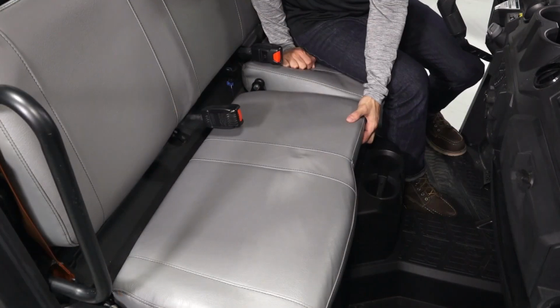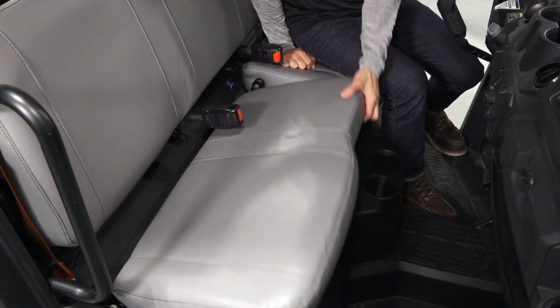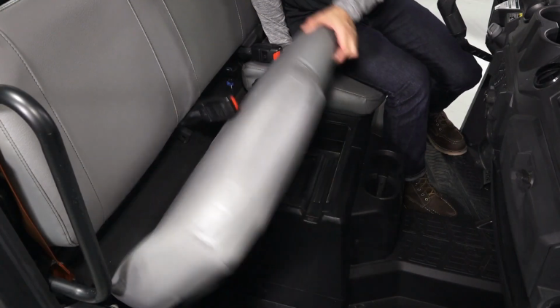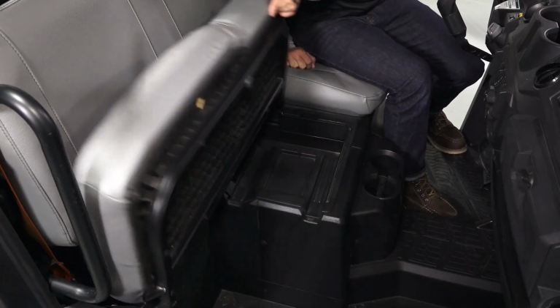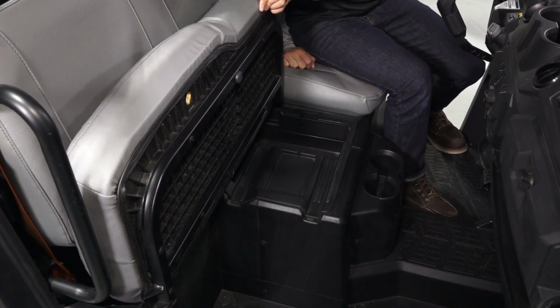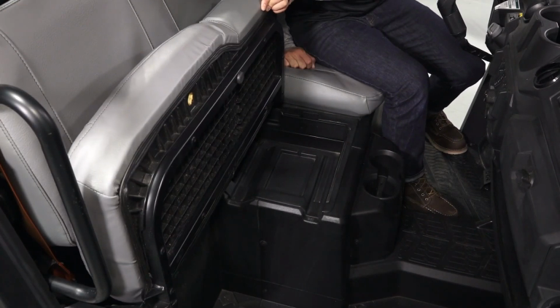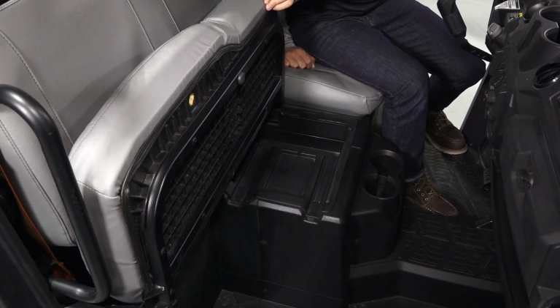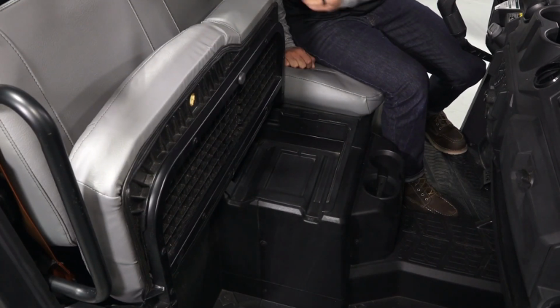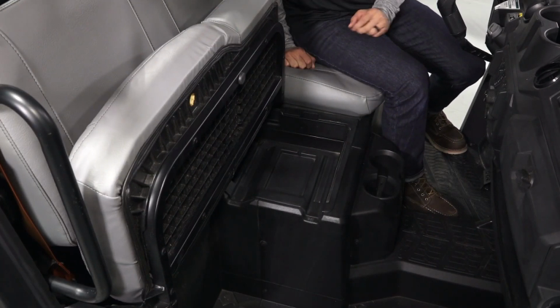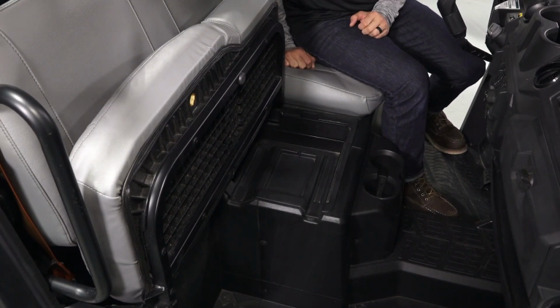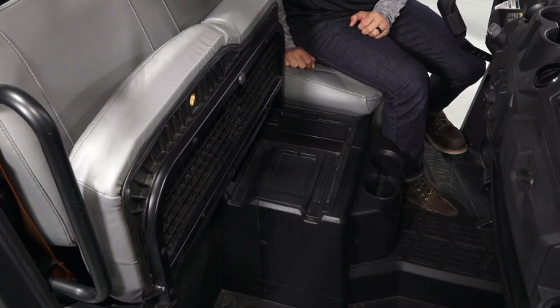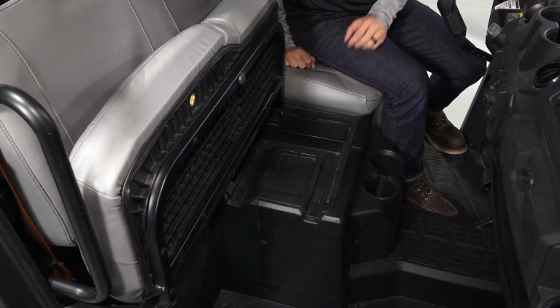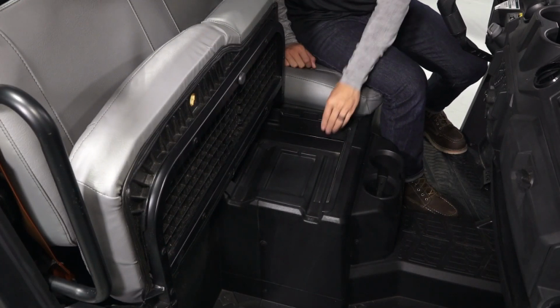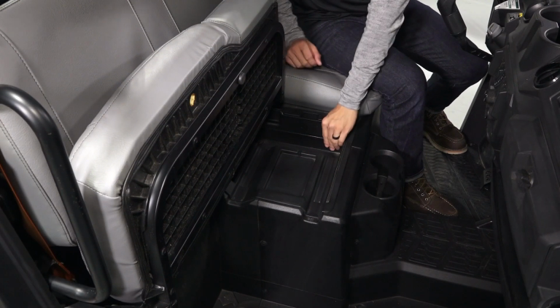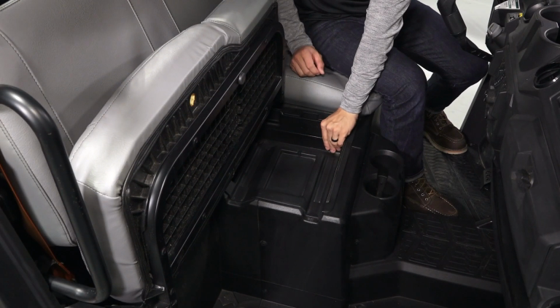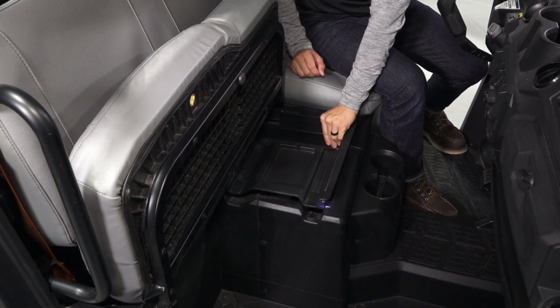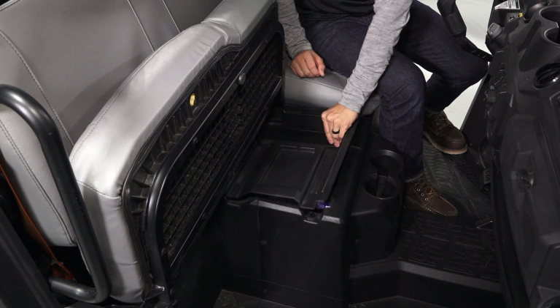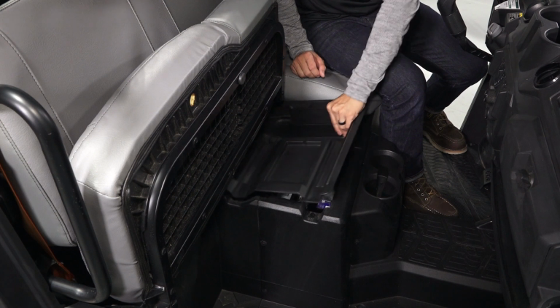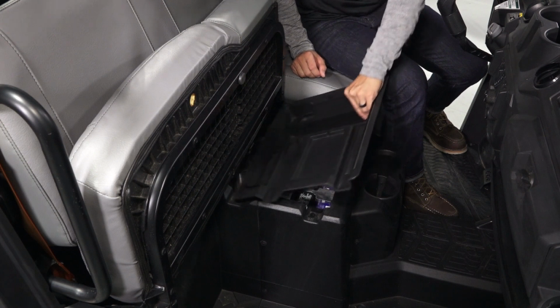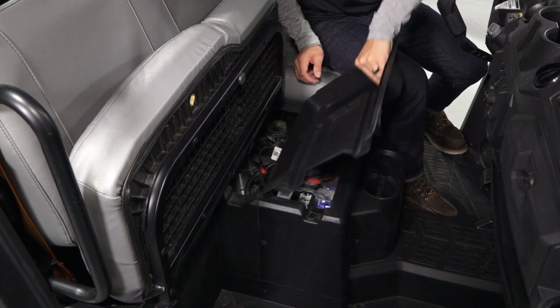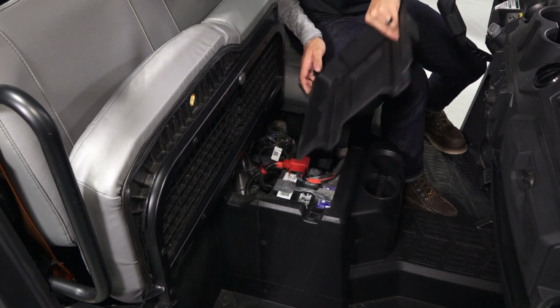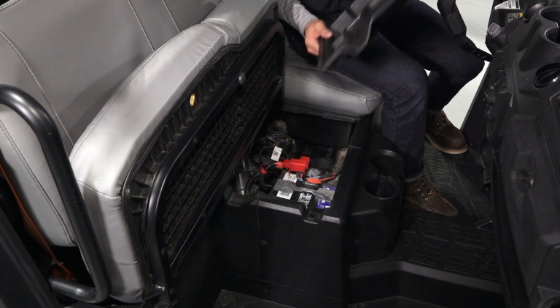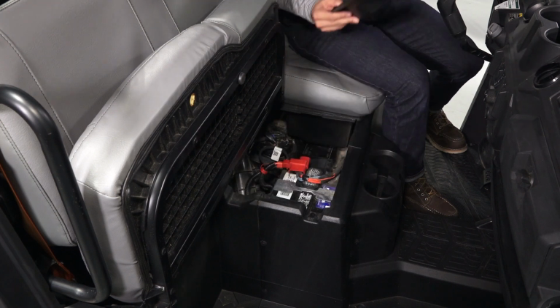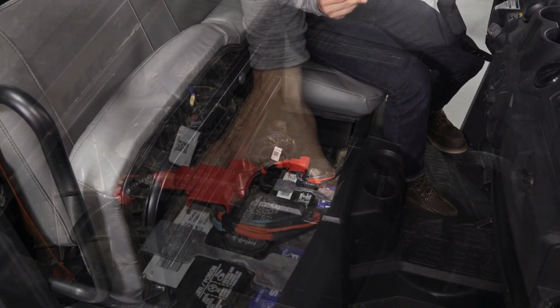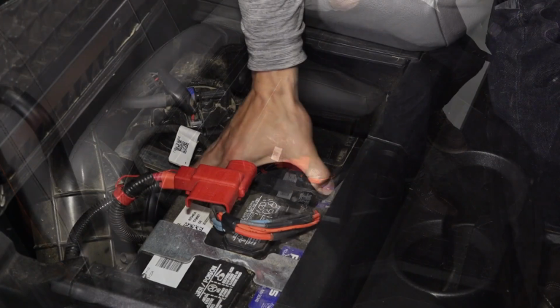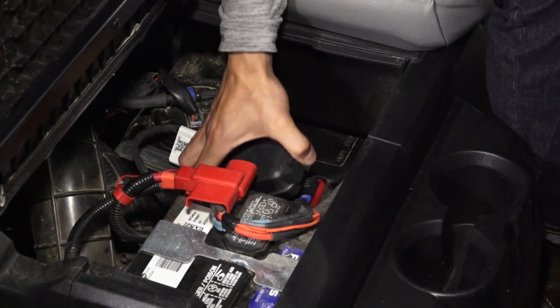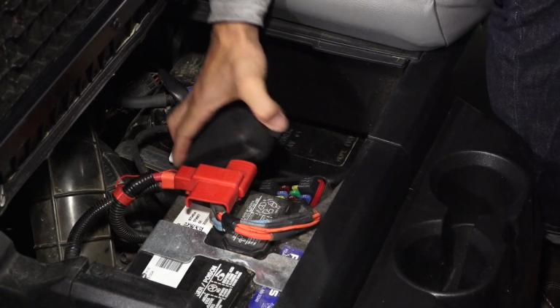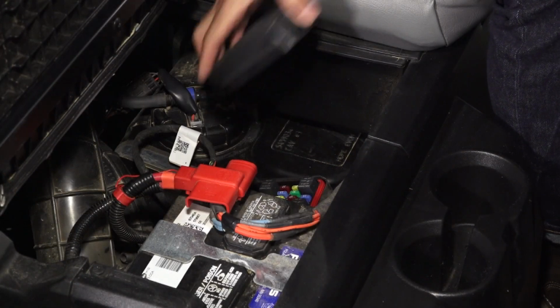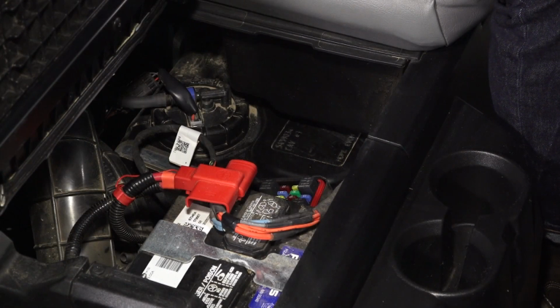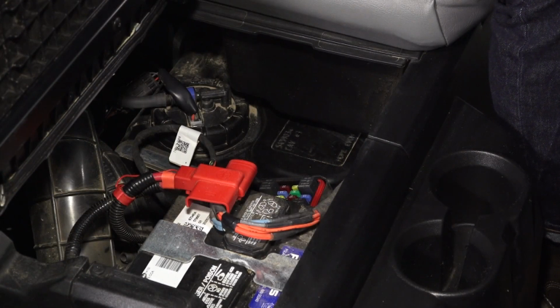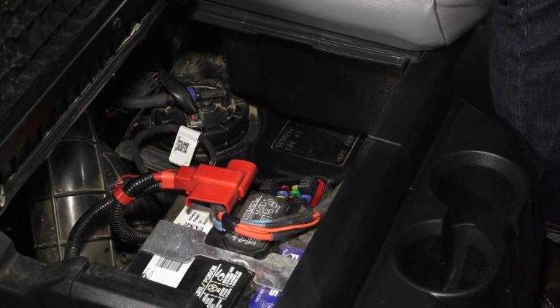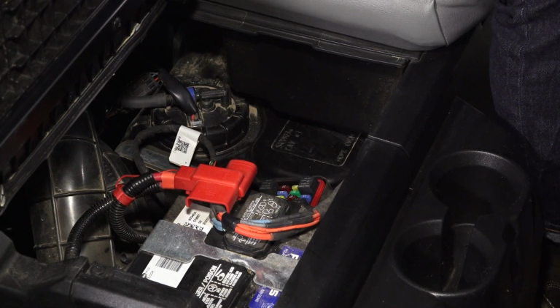Underneath the passenger seat is a storage compartment which can be lifted out to access the fuse panel and the battery.